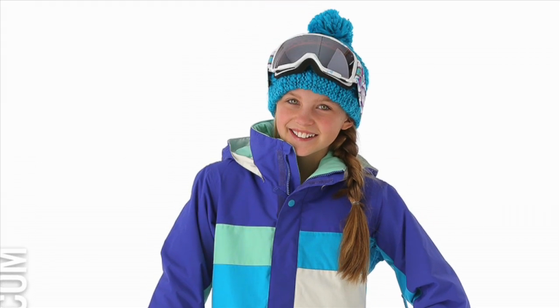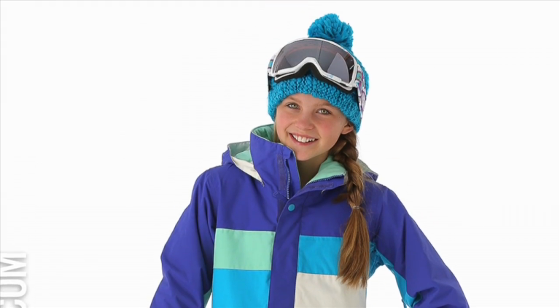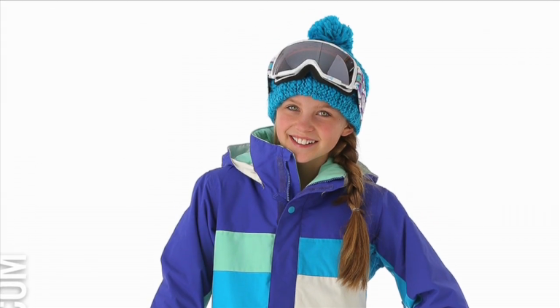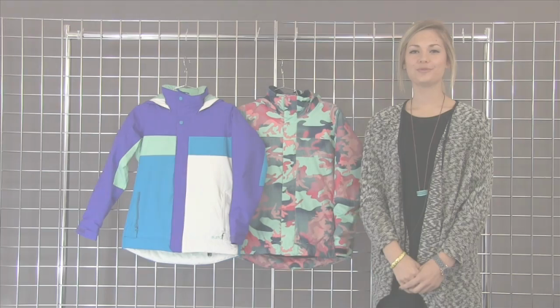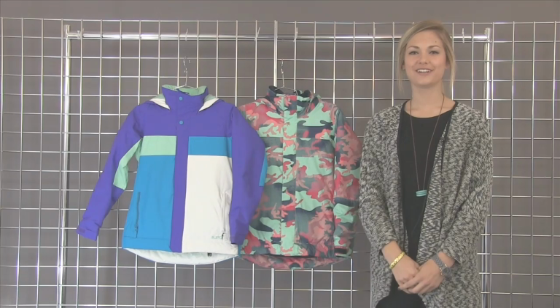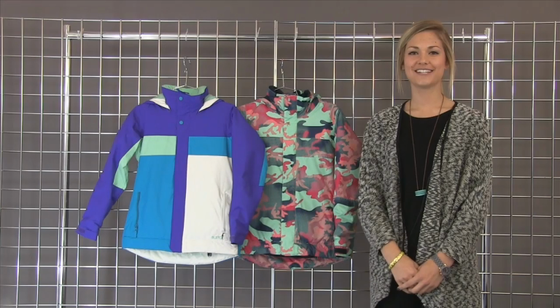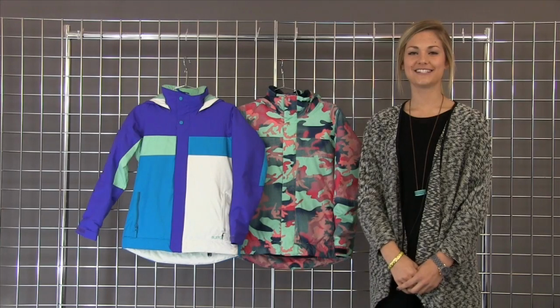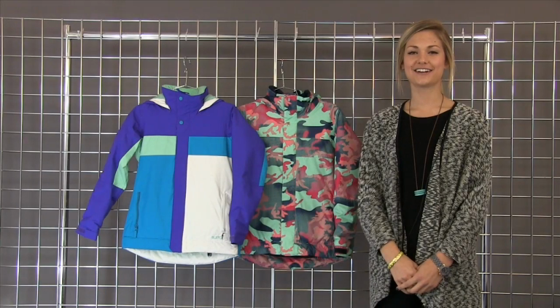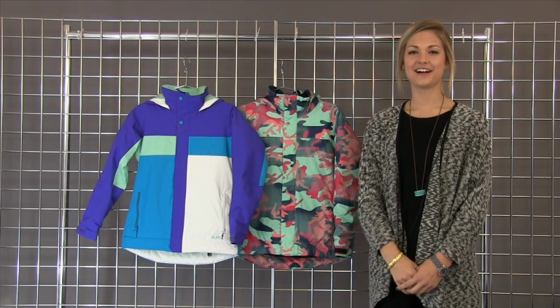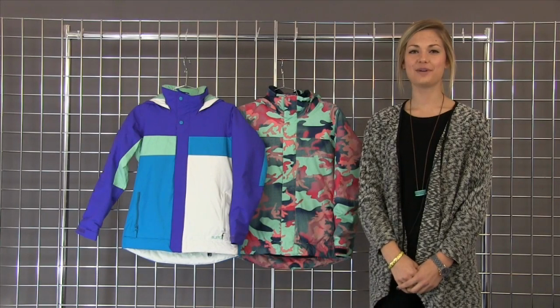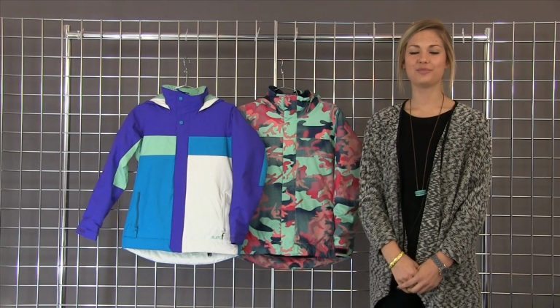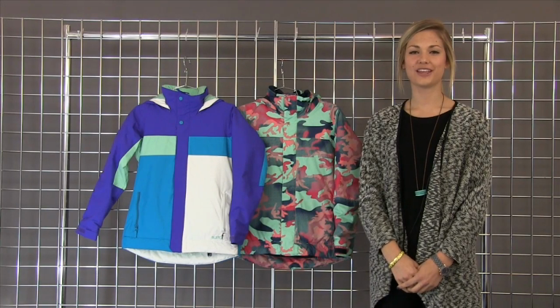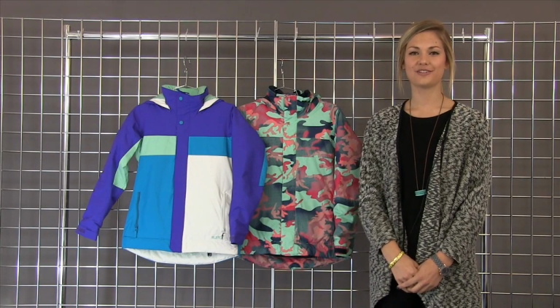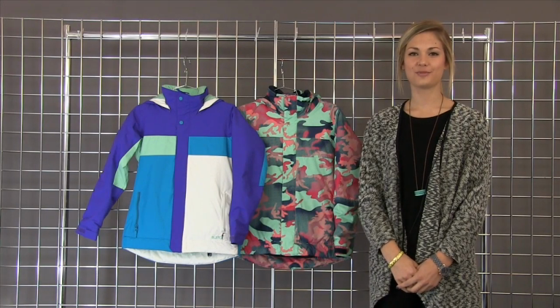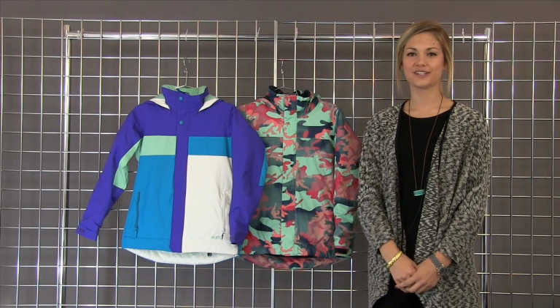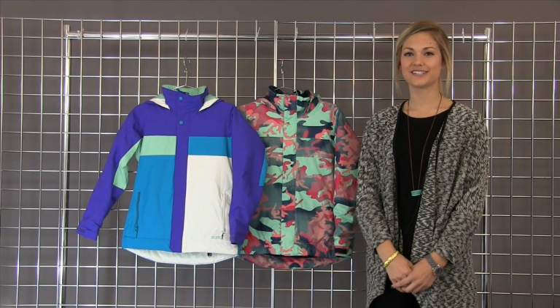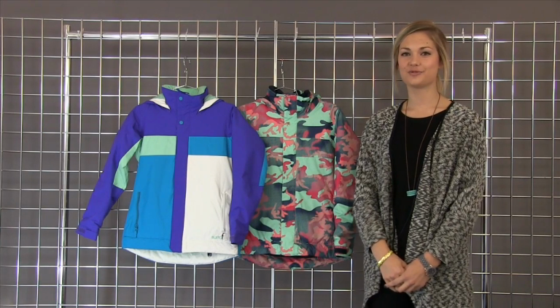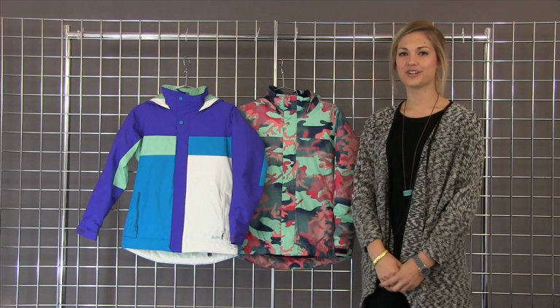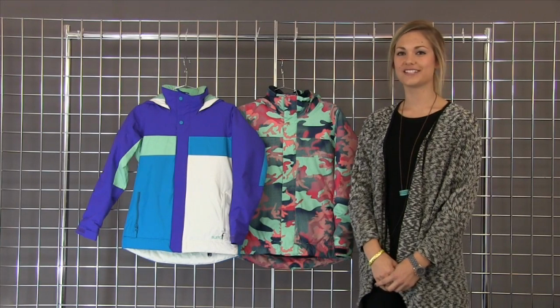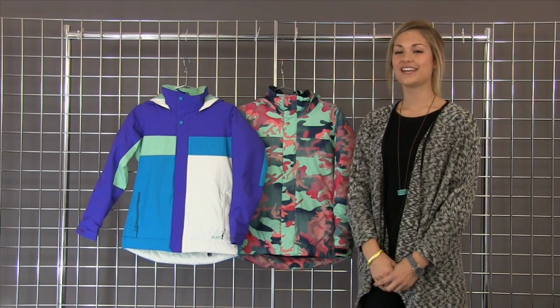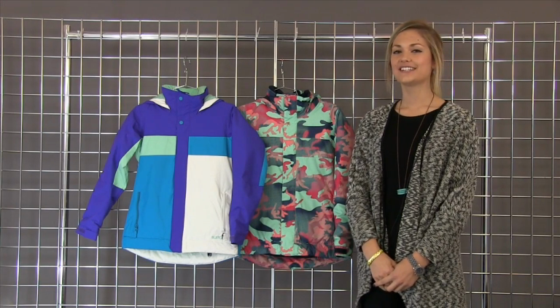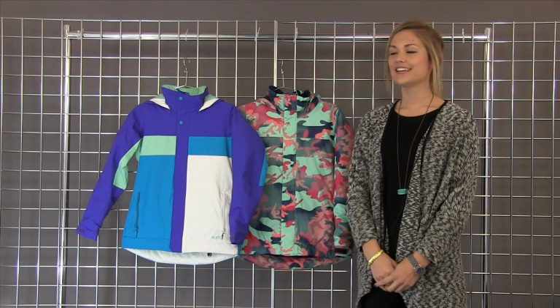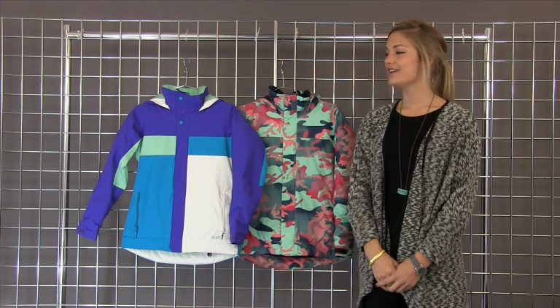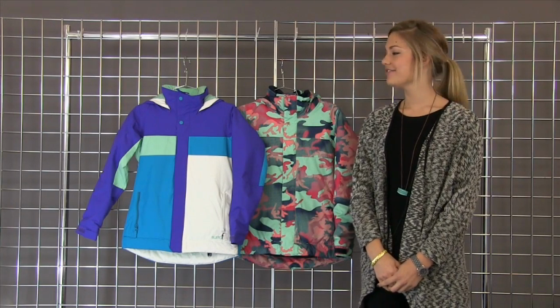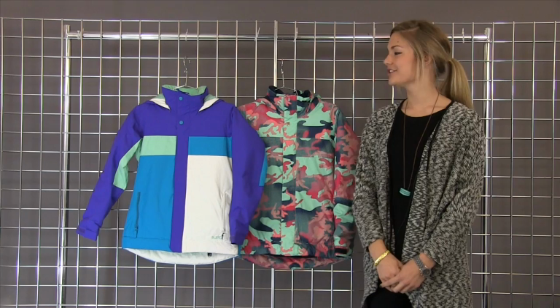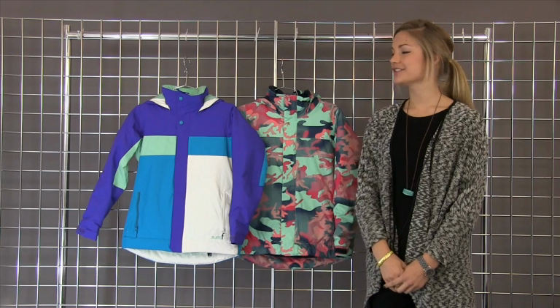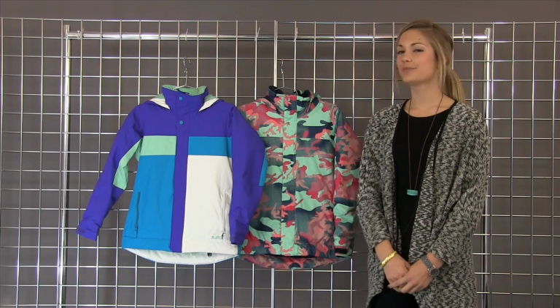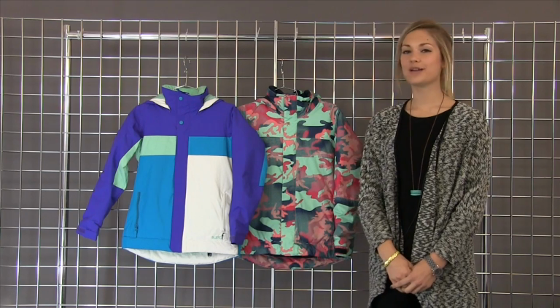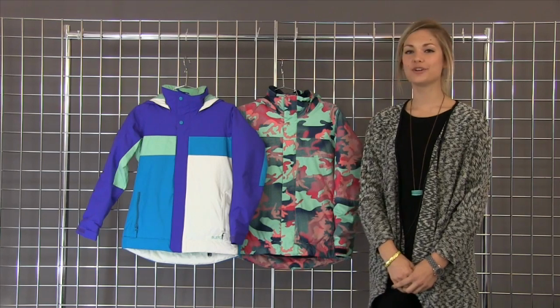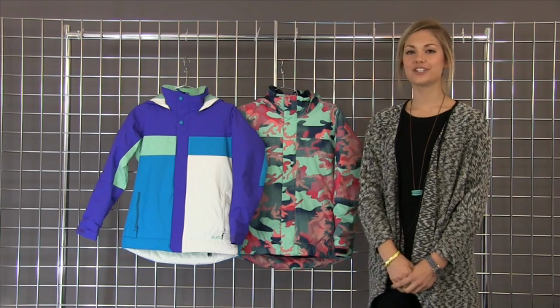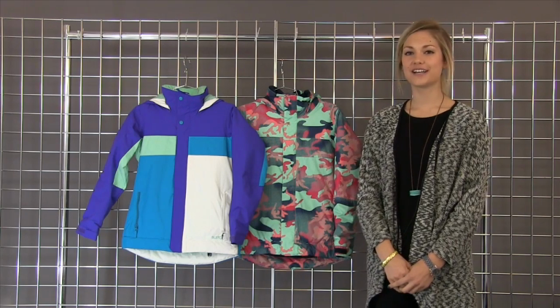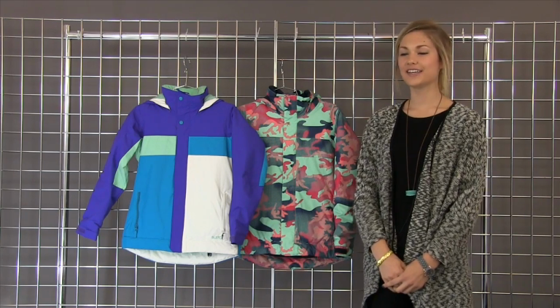Welcome to winterkids.com. I'm Brinkley with Burton Snowboards. Today we have the girls Piper jacket.